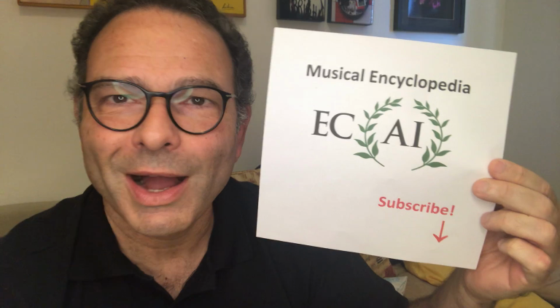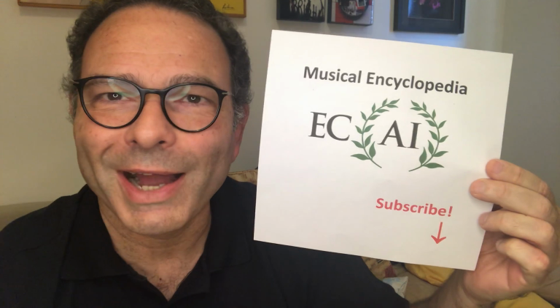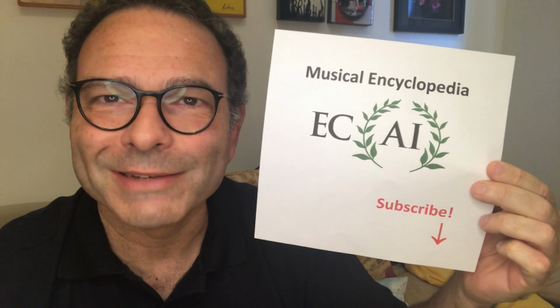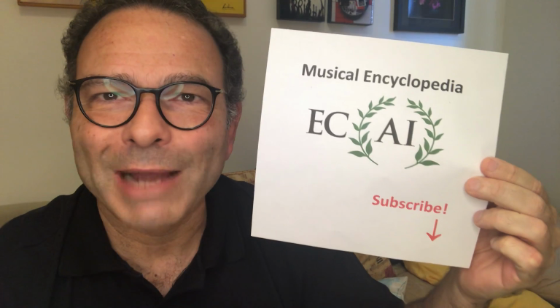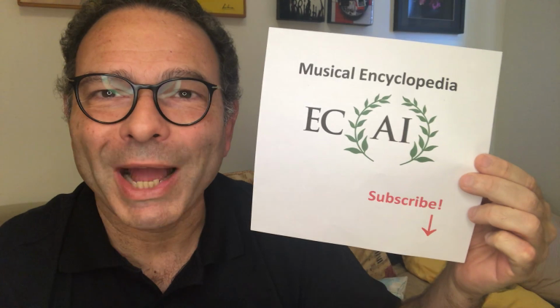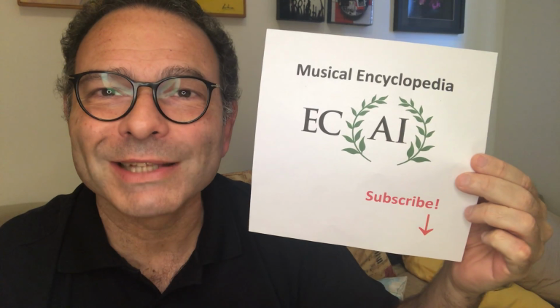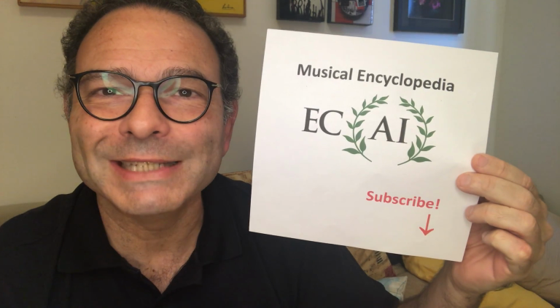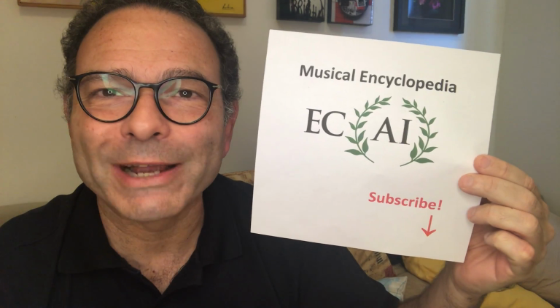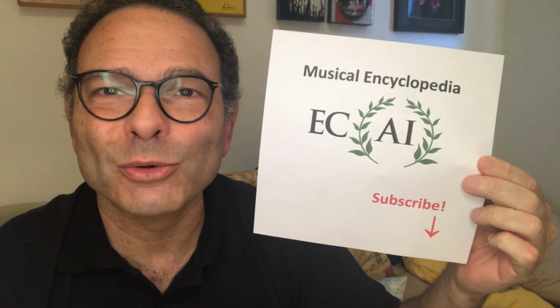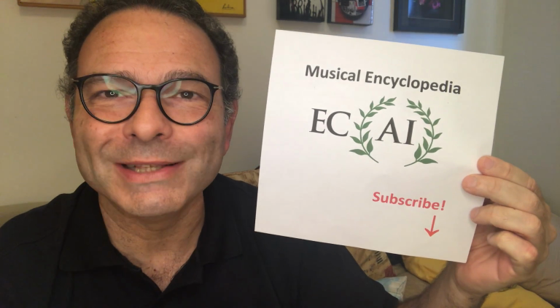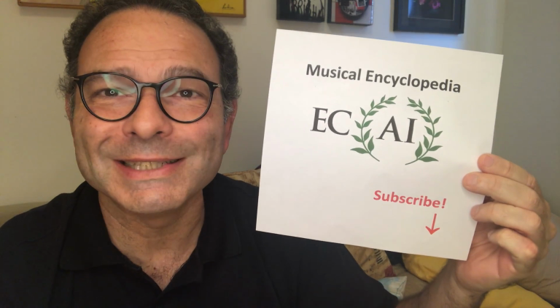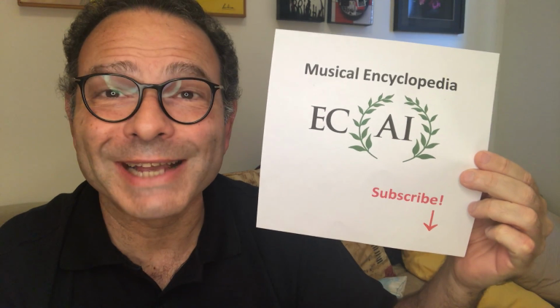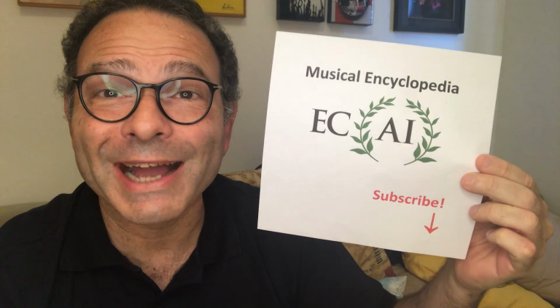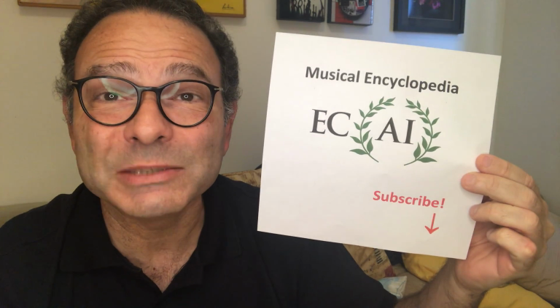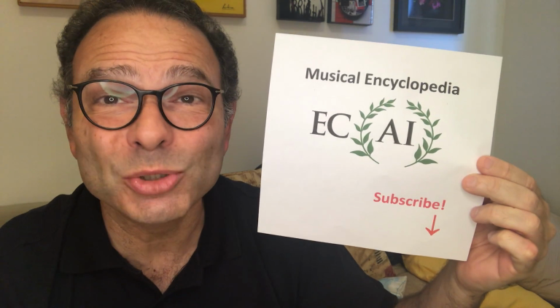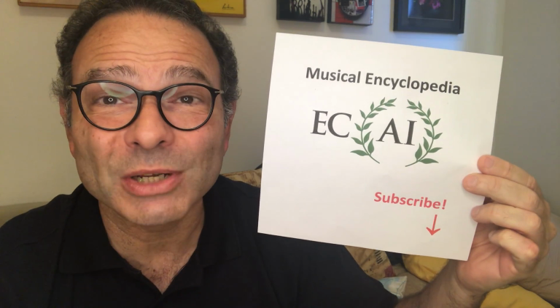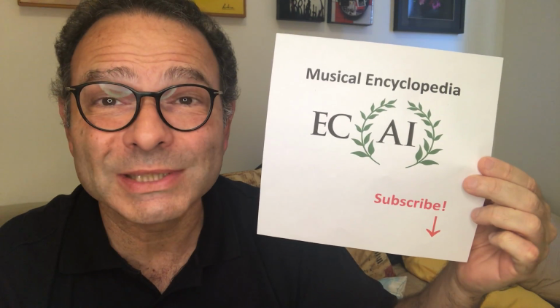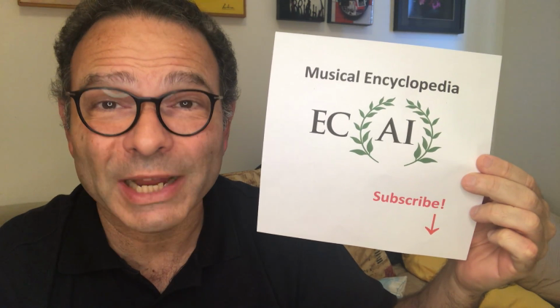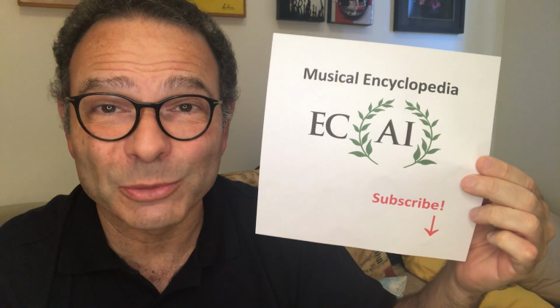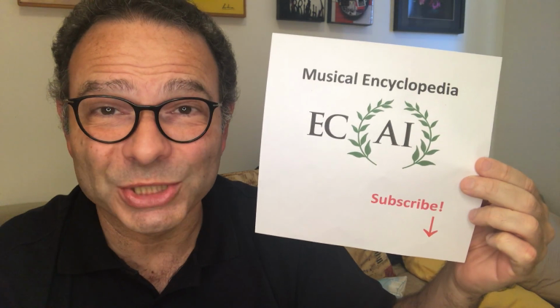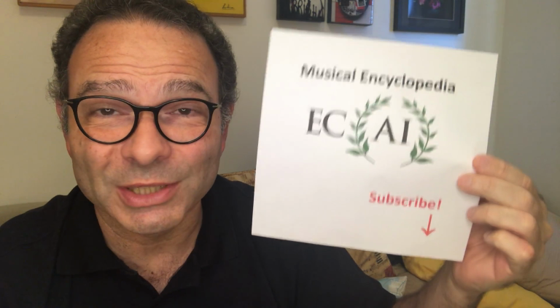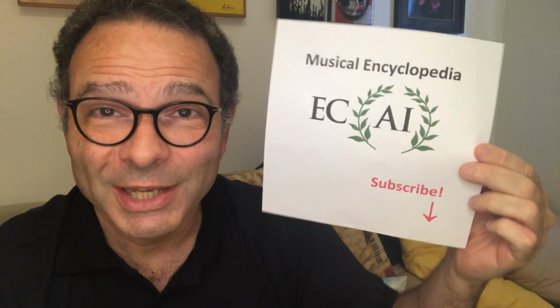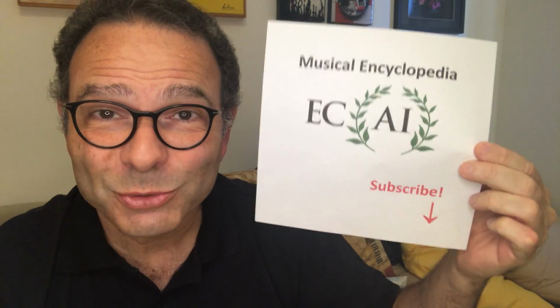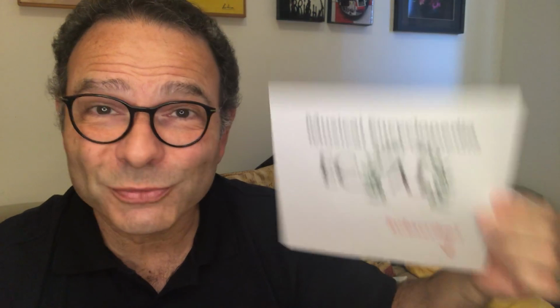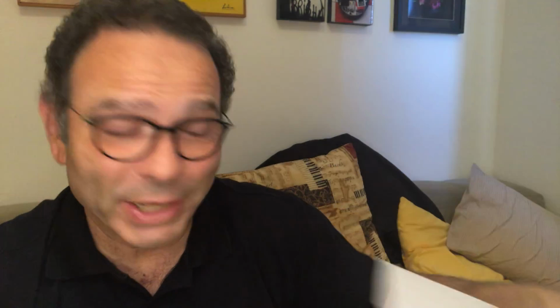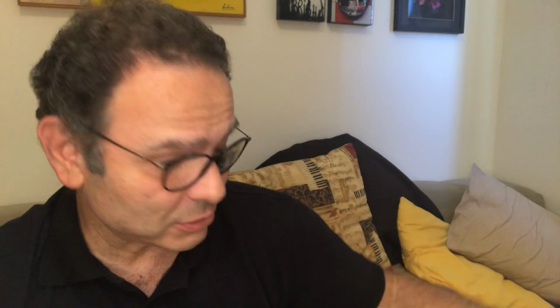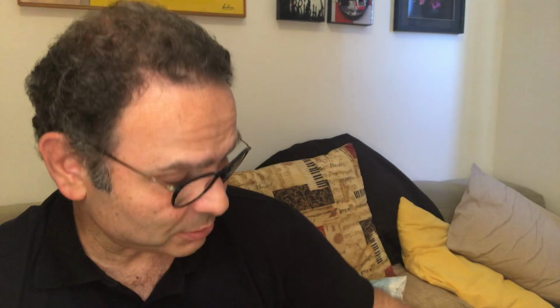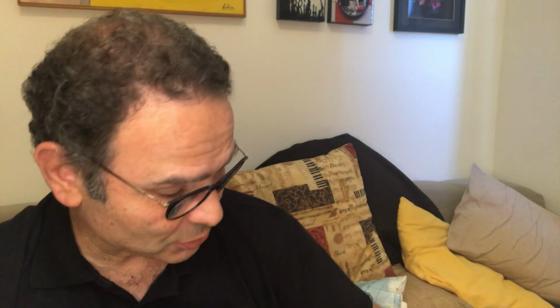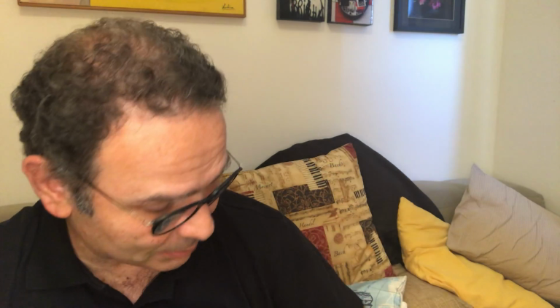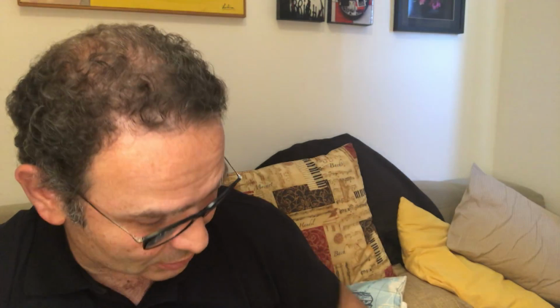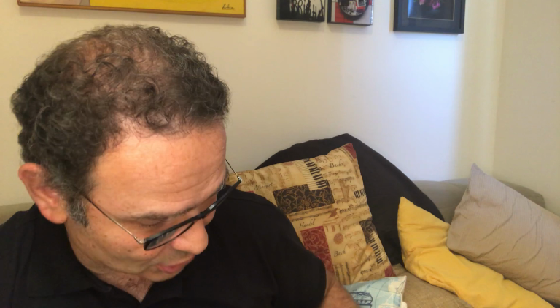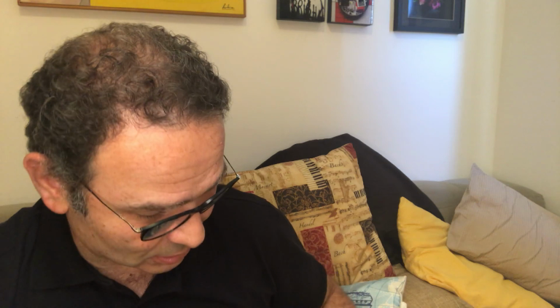Hi, I'm Alex in Echo and this is Ekai's Musical Encyclopedia. Don't forget to subscribe to the channel.